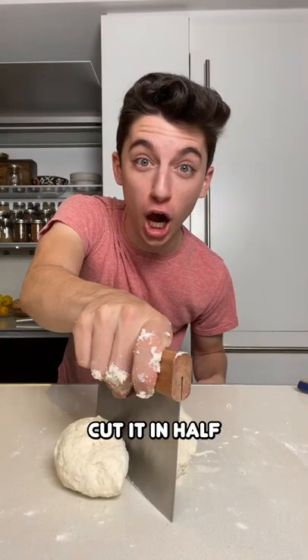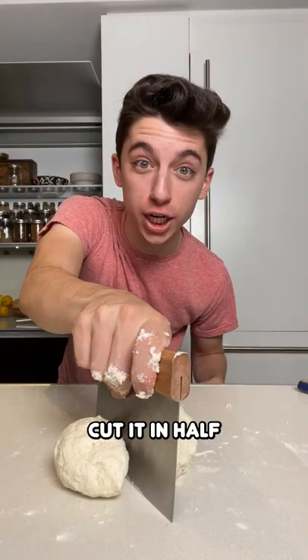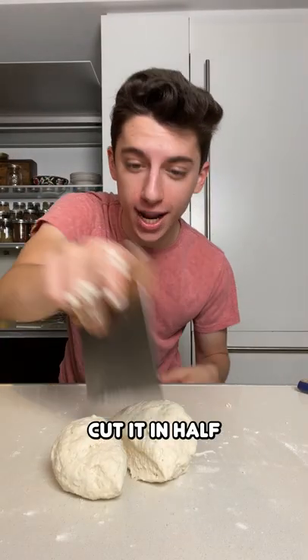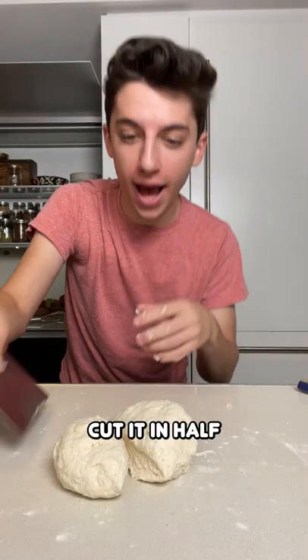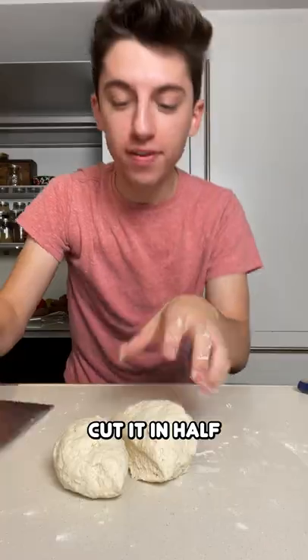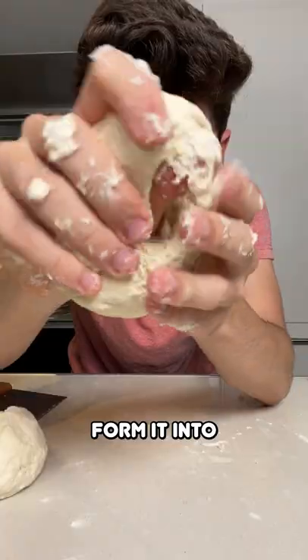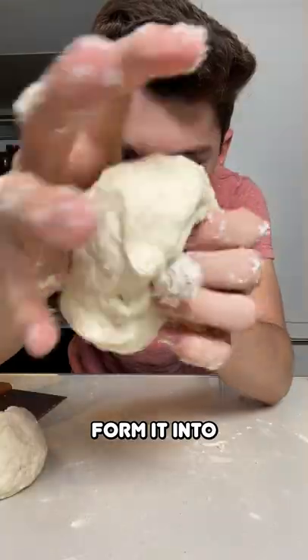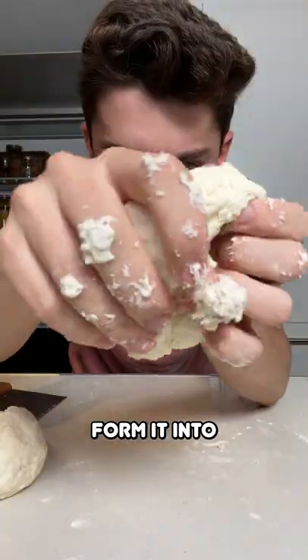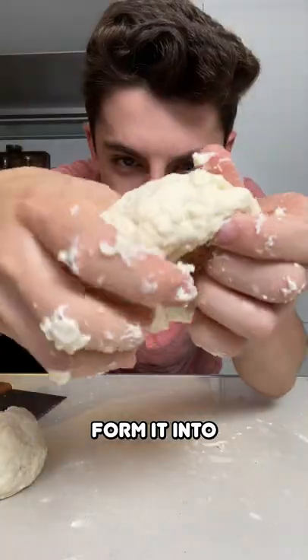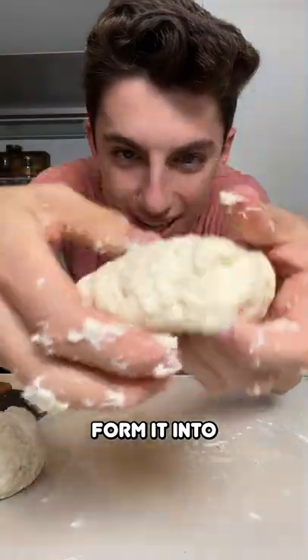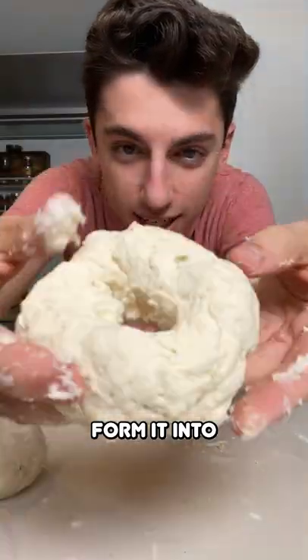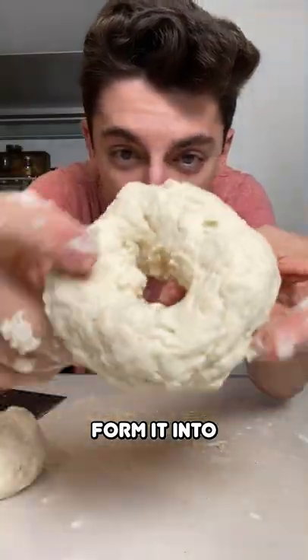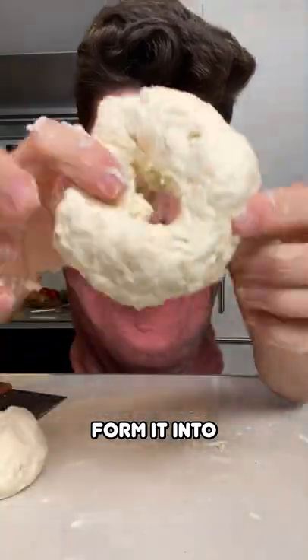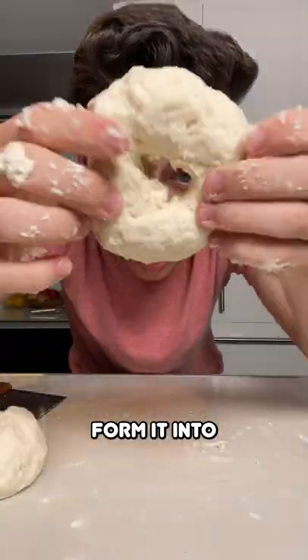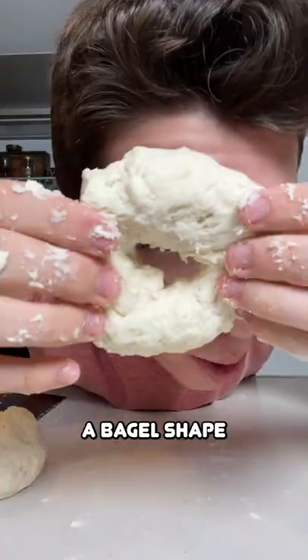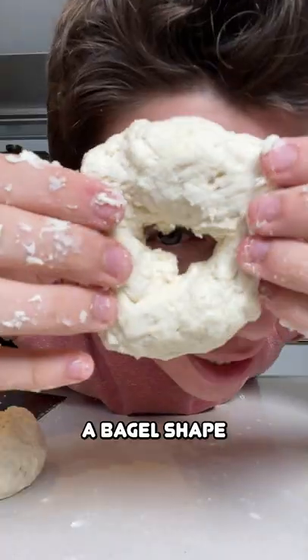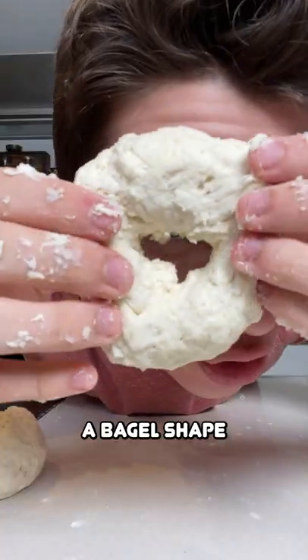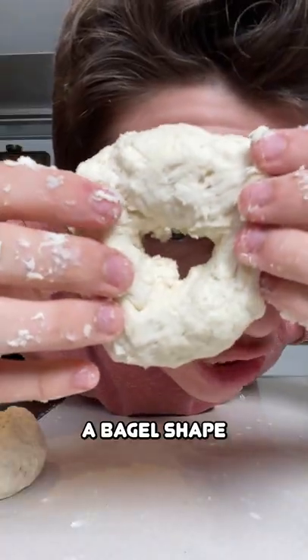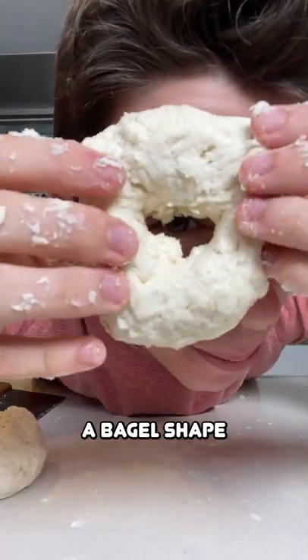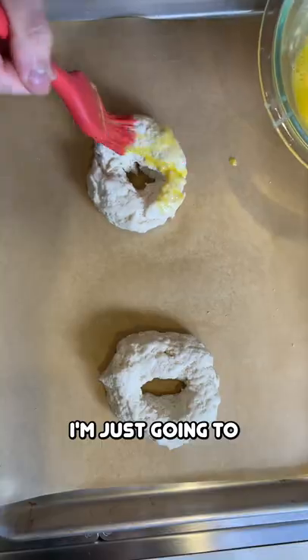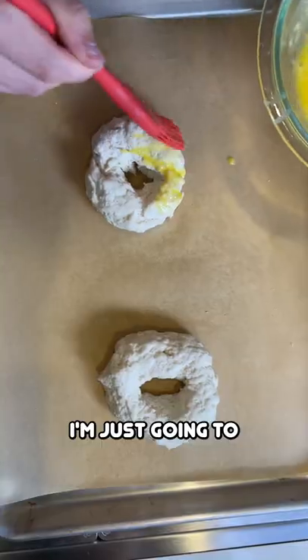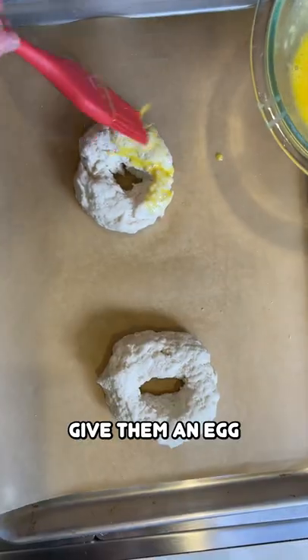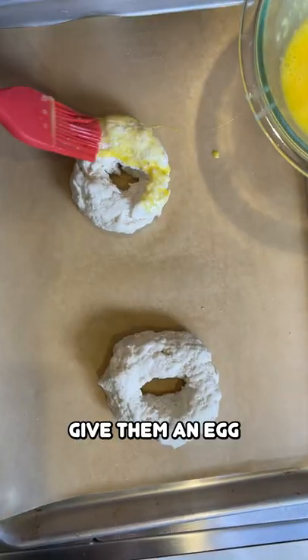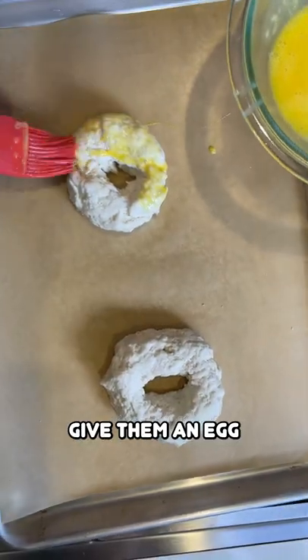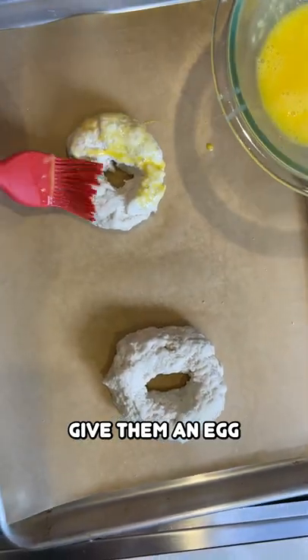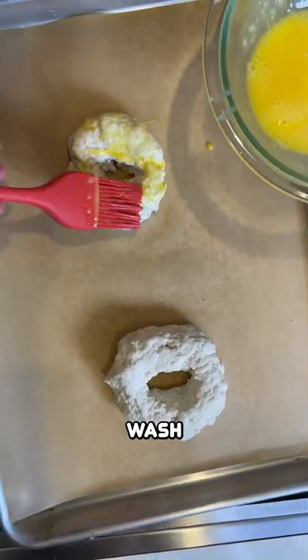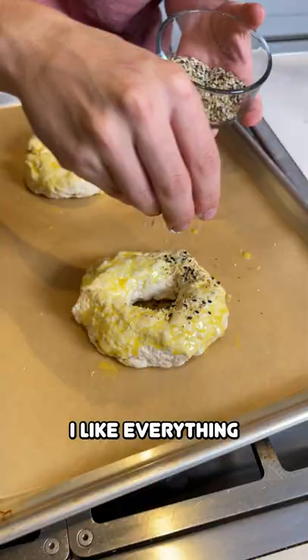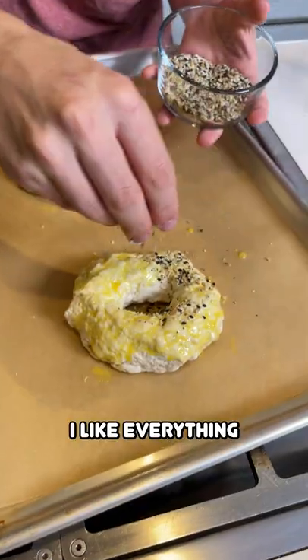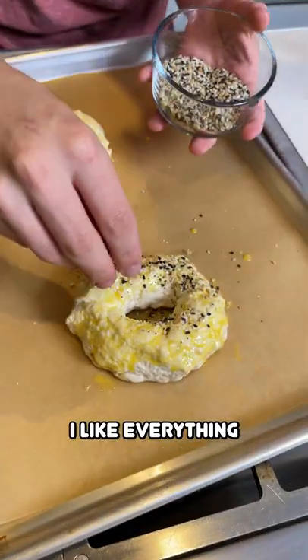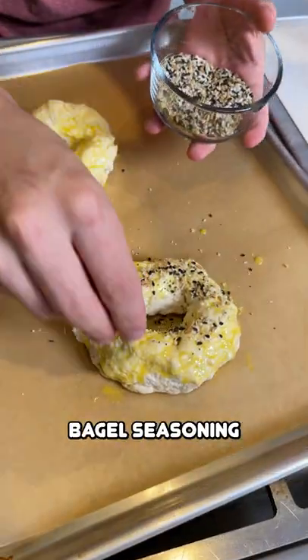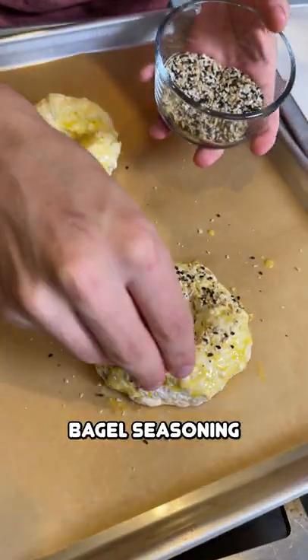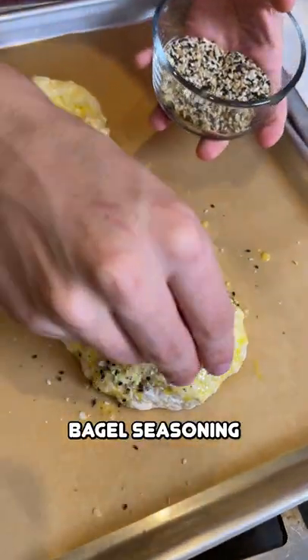Cut it in half and just form it into a bagel shape. Give them an egg wash — I like everything bagel seasoning.